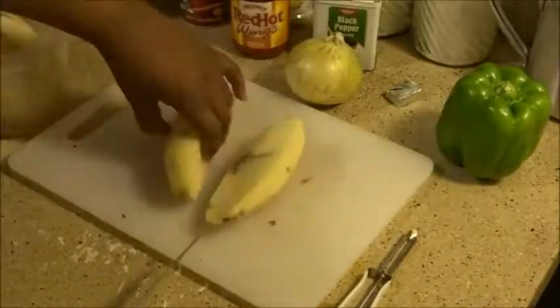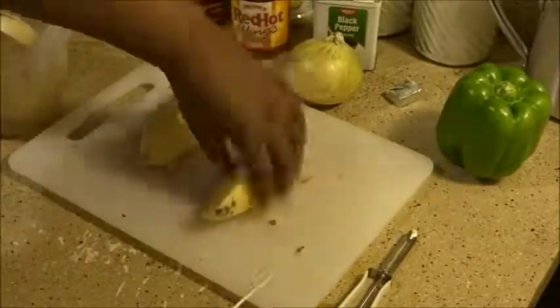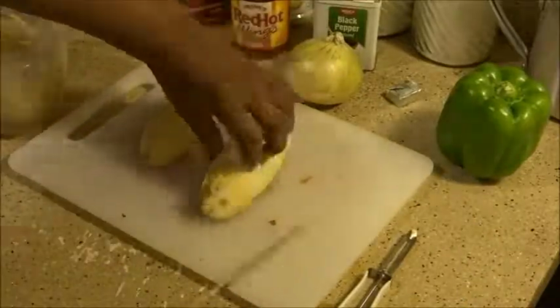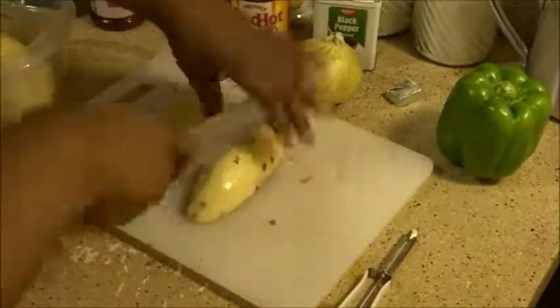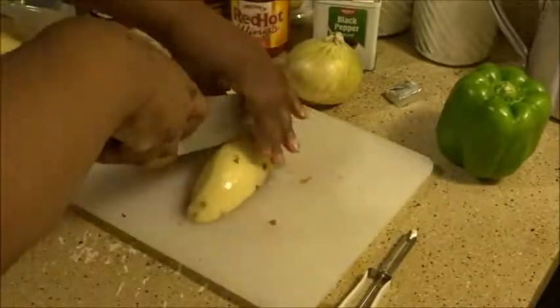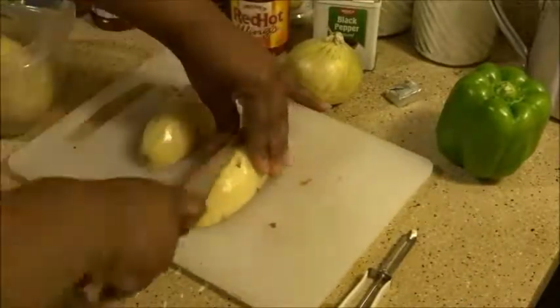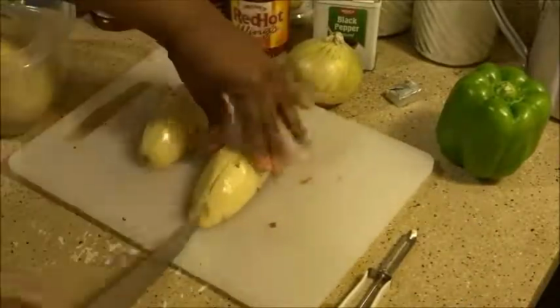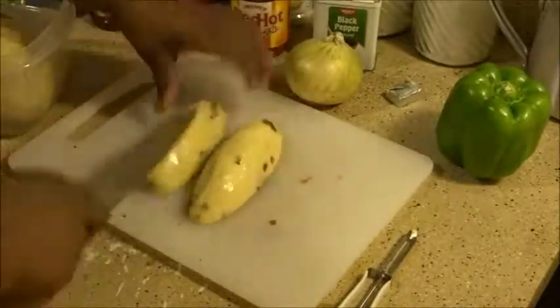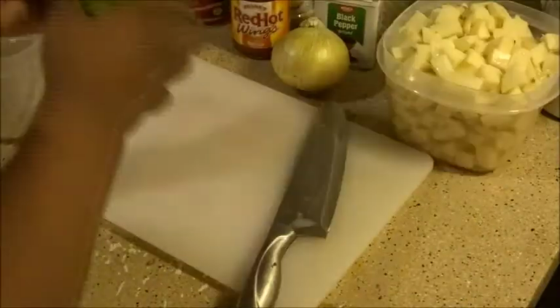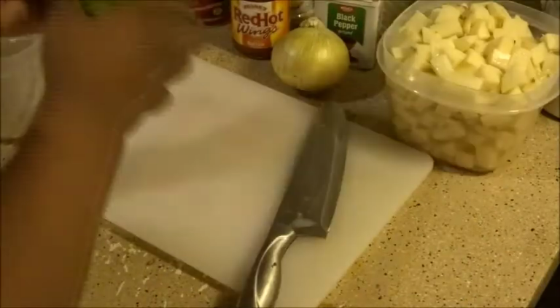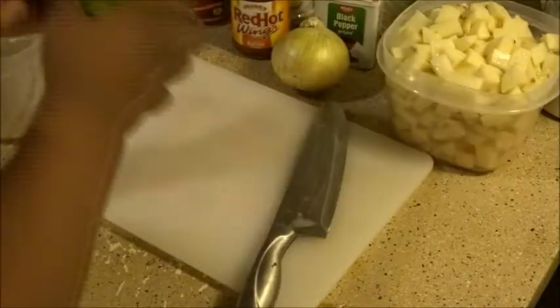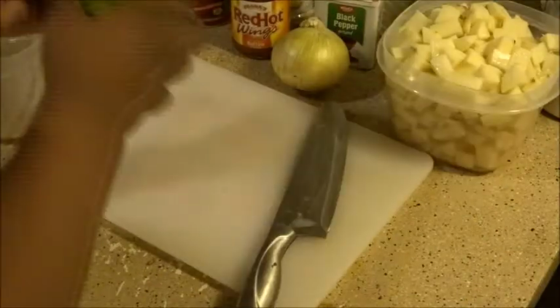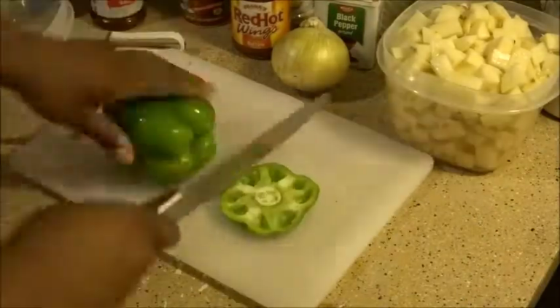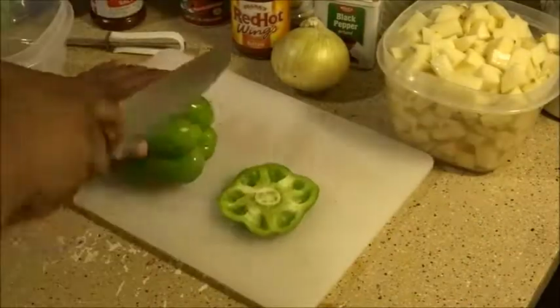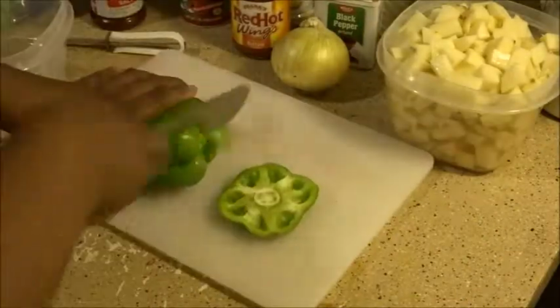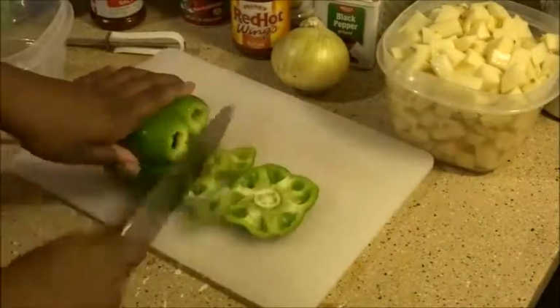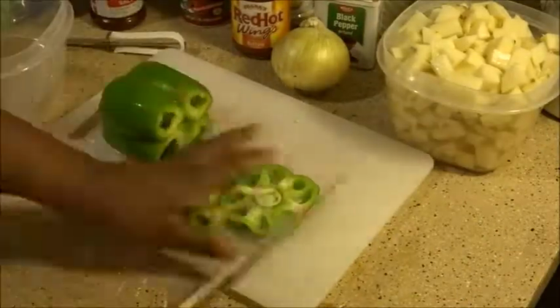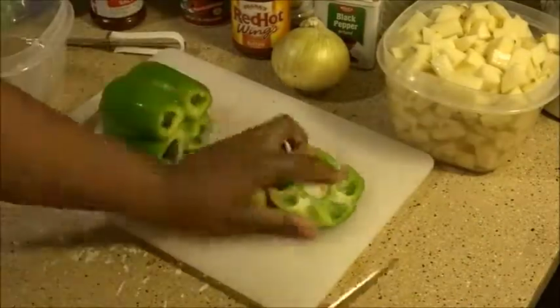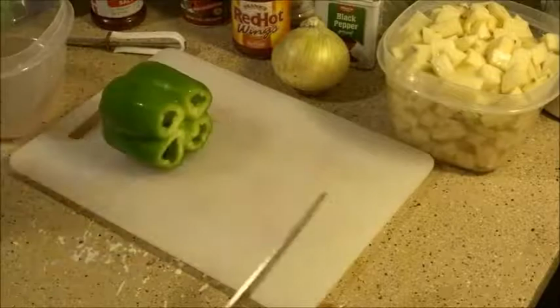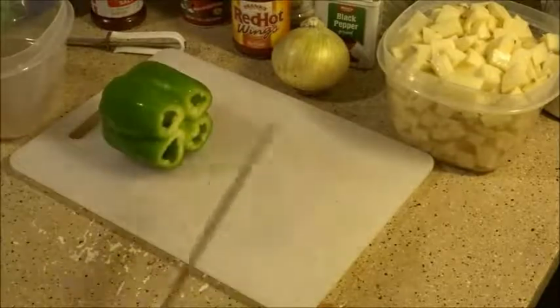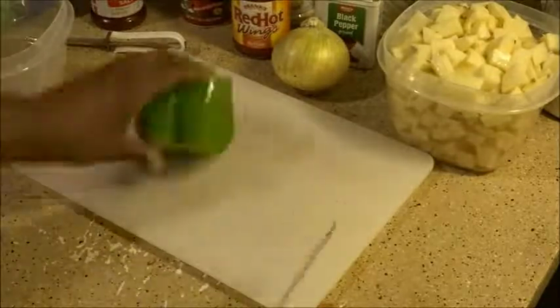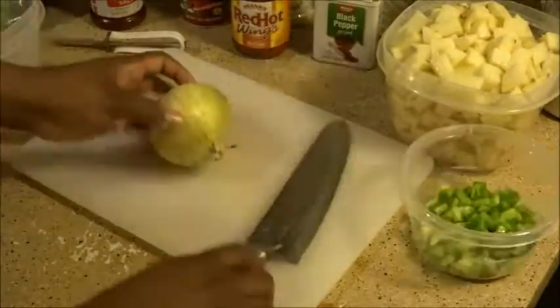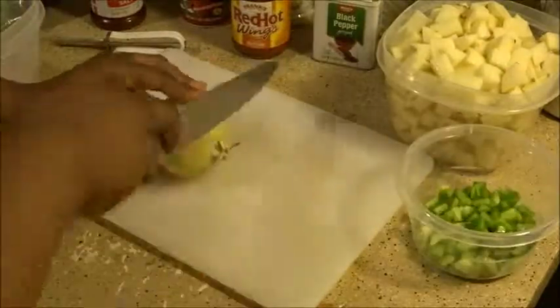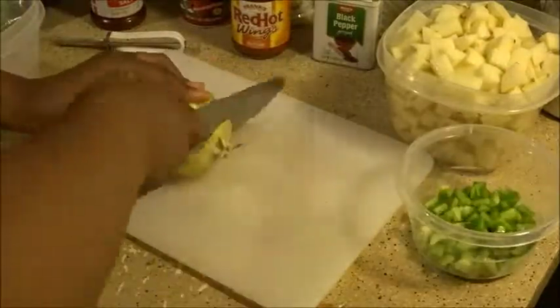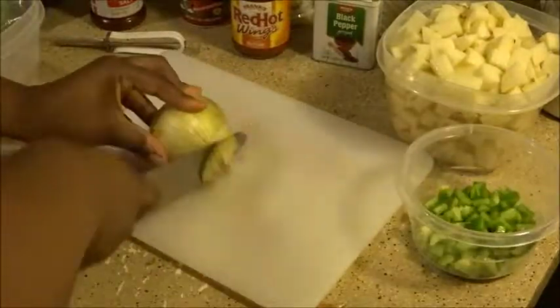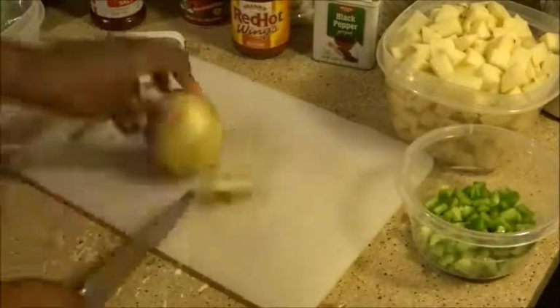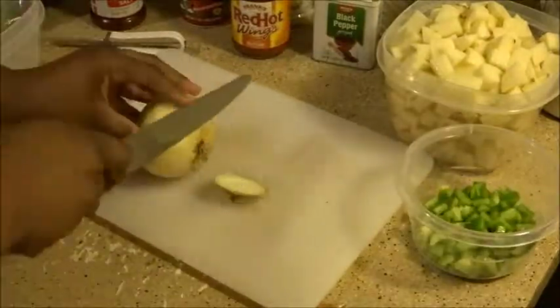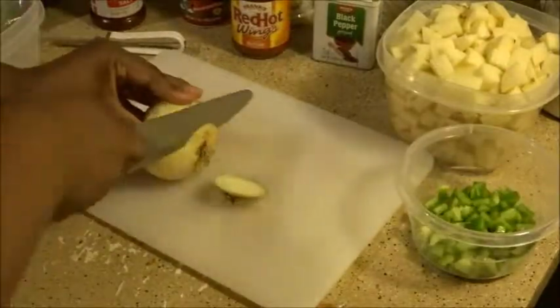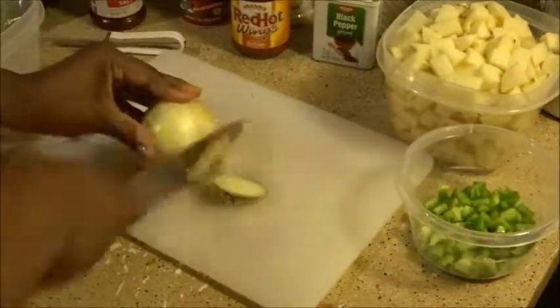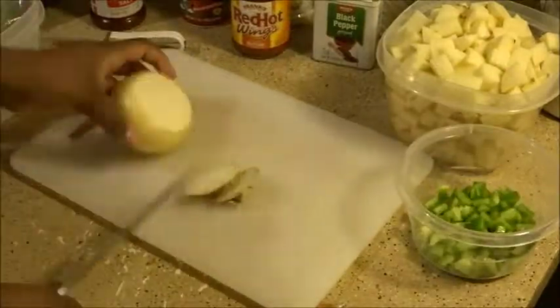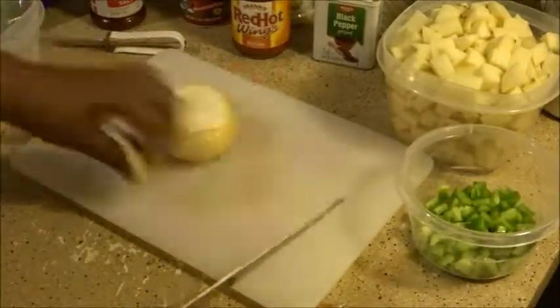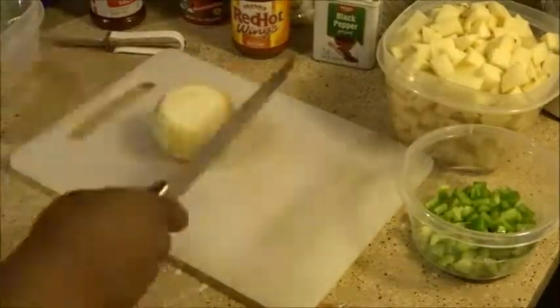First, I'm going to start off by chopping all the veggies into equal sizes so that it can cook evenly.